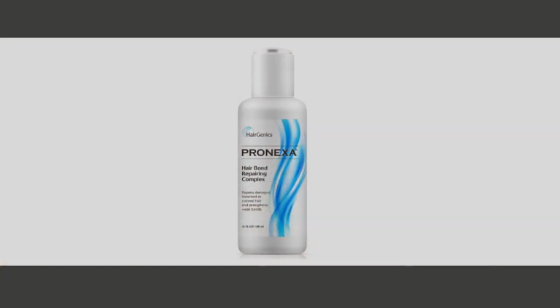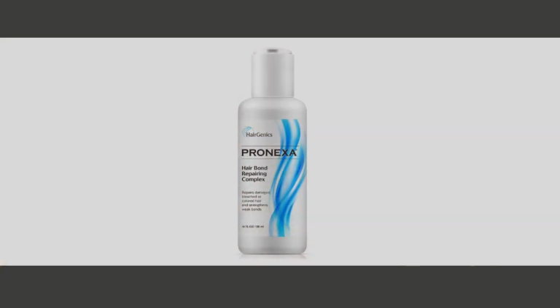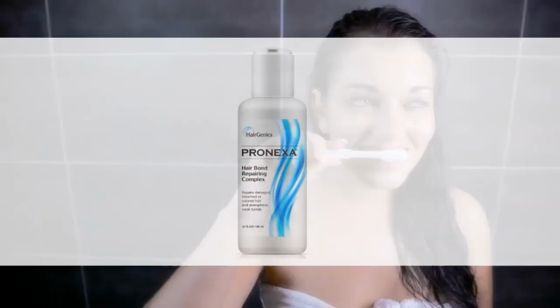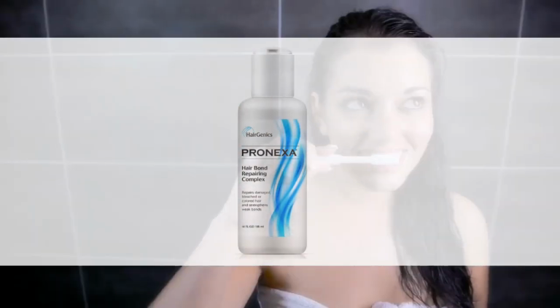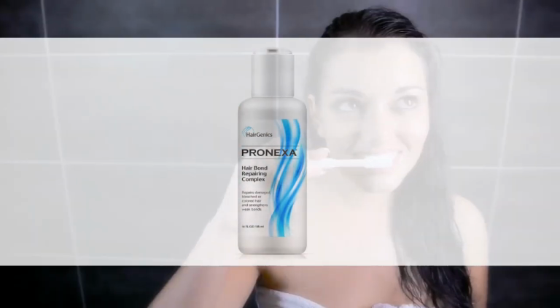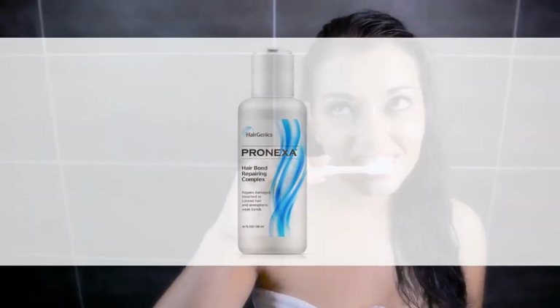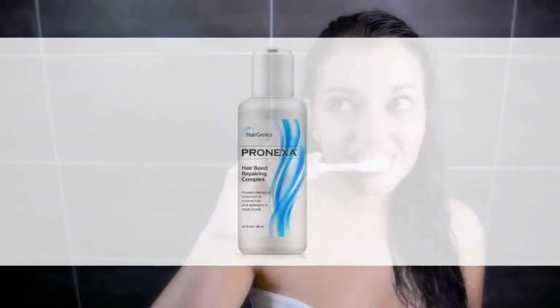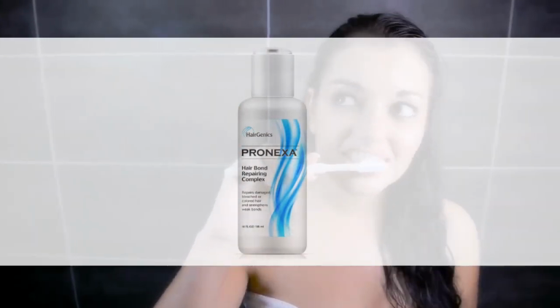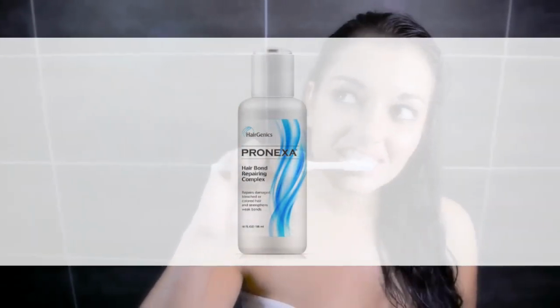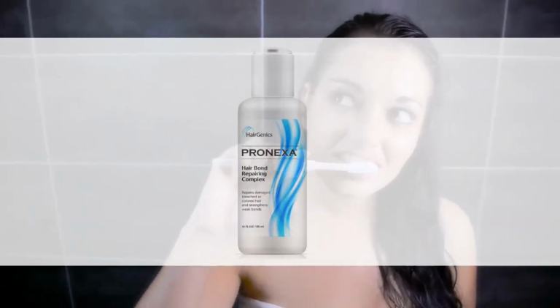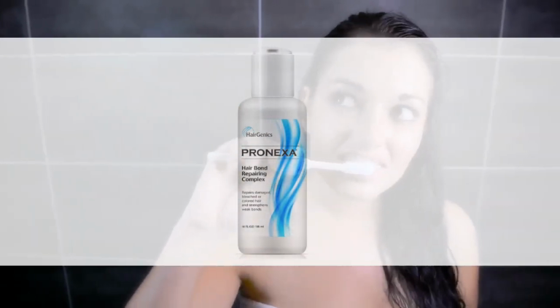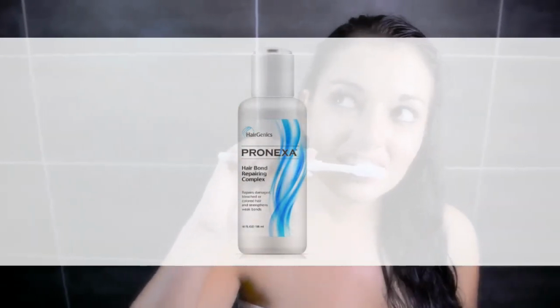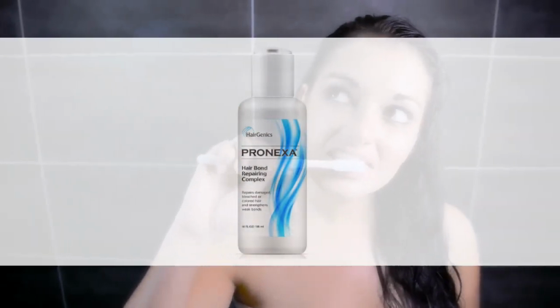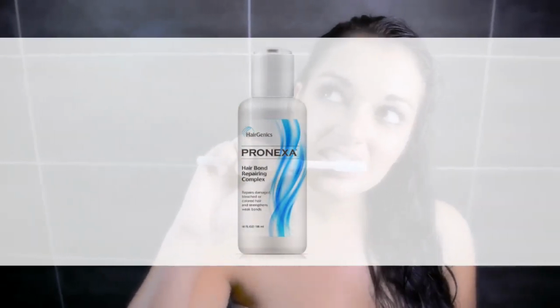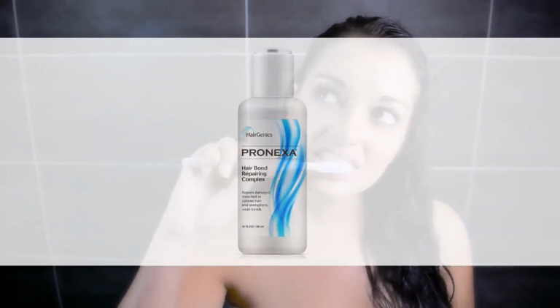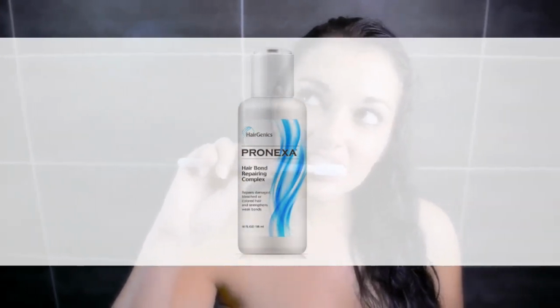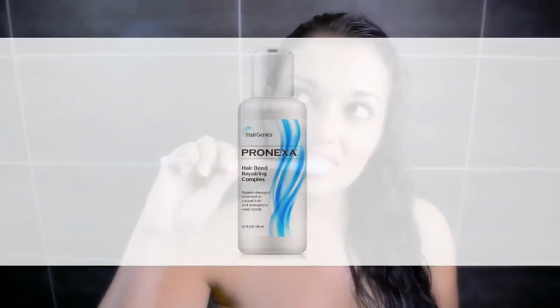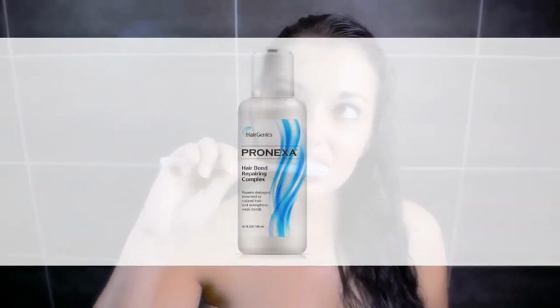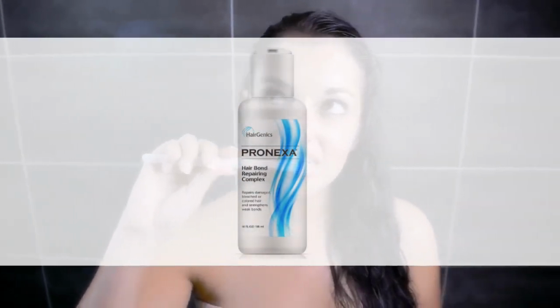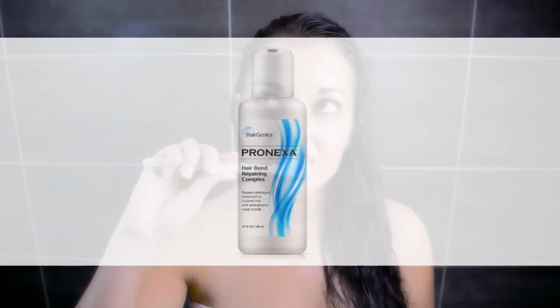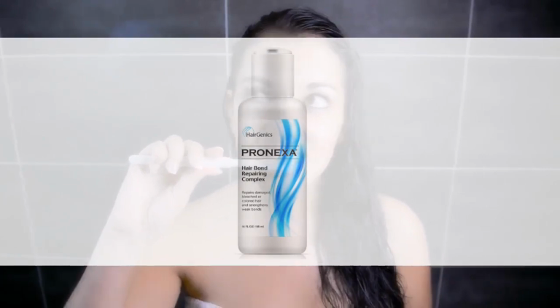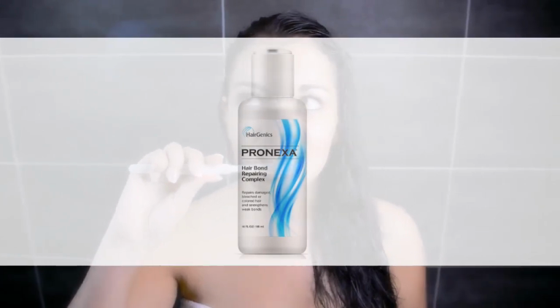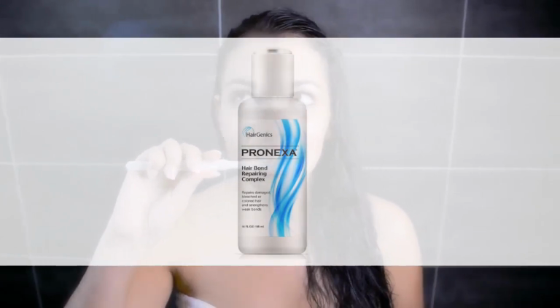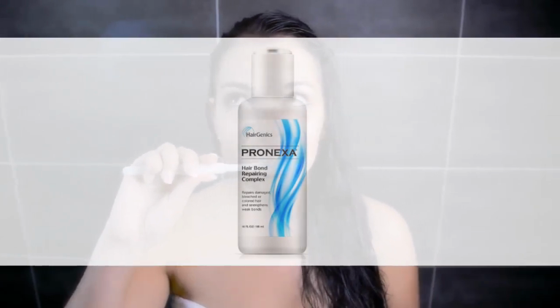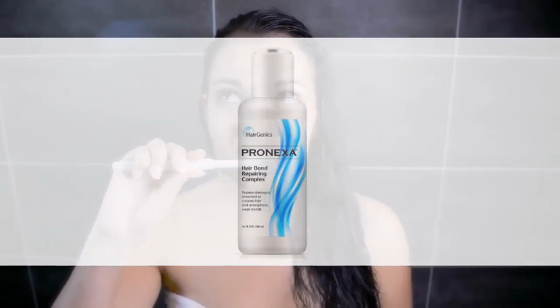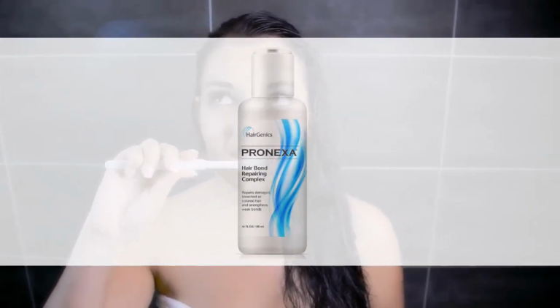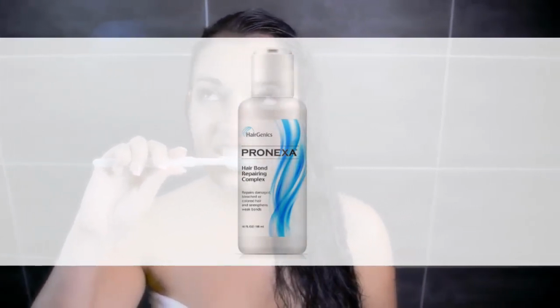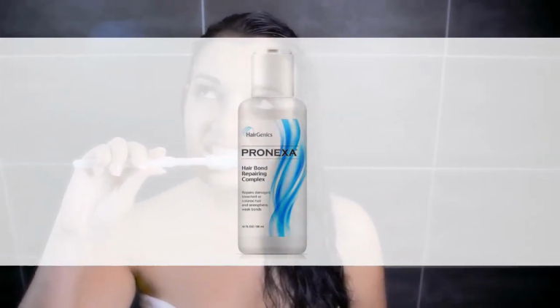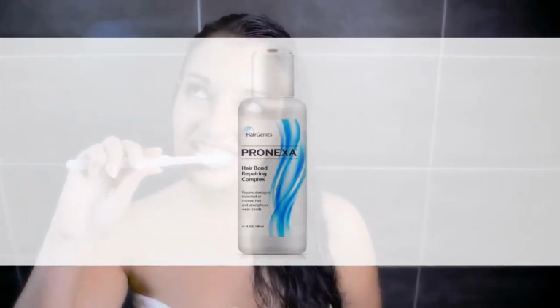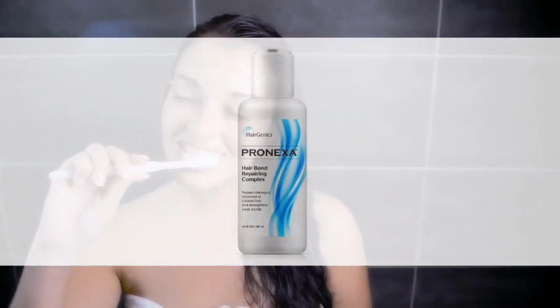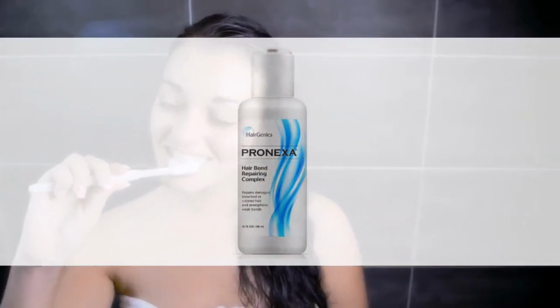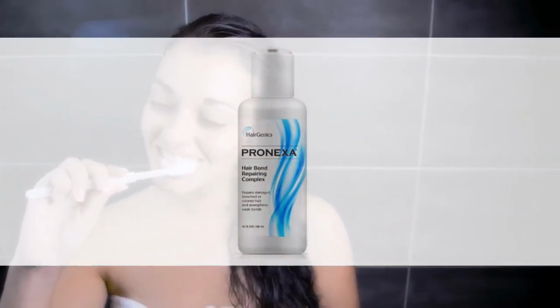Please check the link in the description if you are planning to buy this Hairgenix Pronexa Hair Bonder.